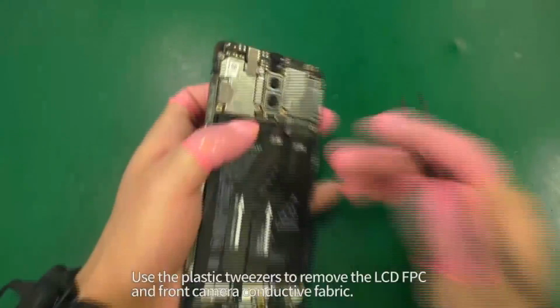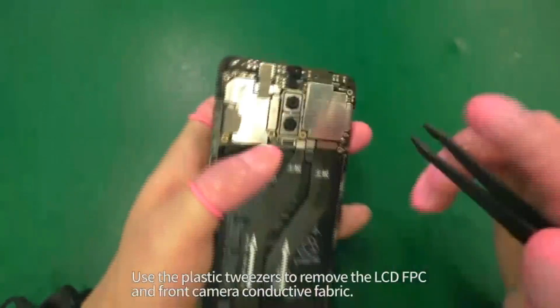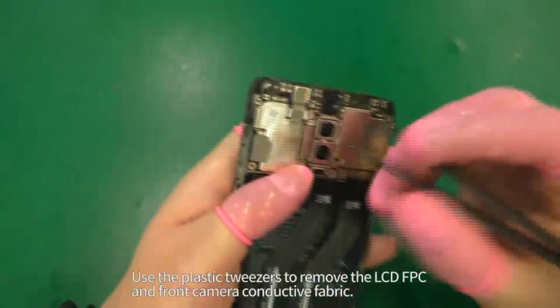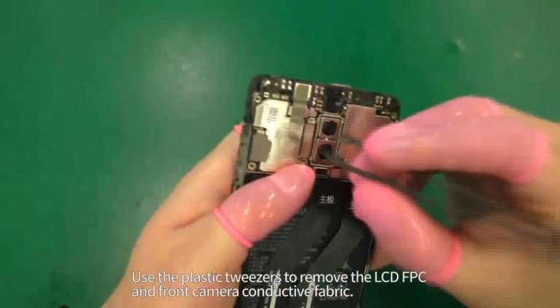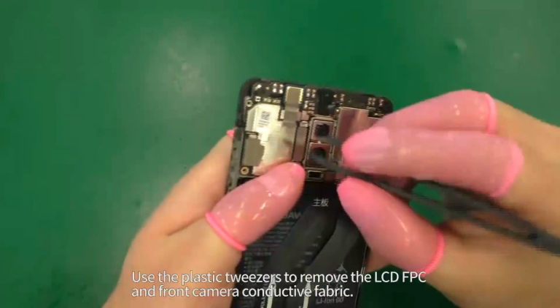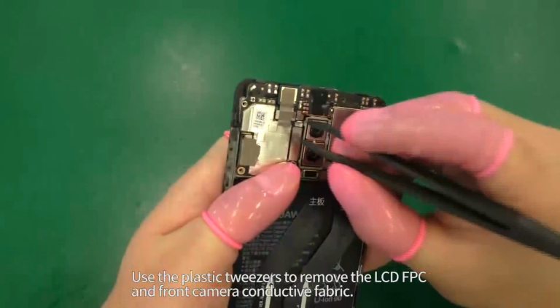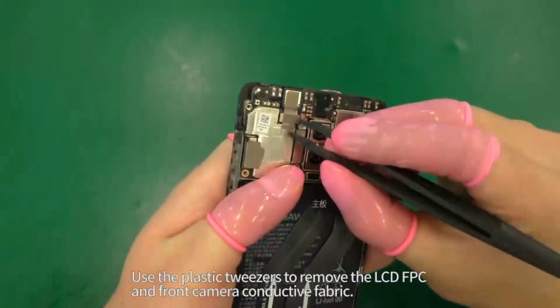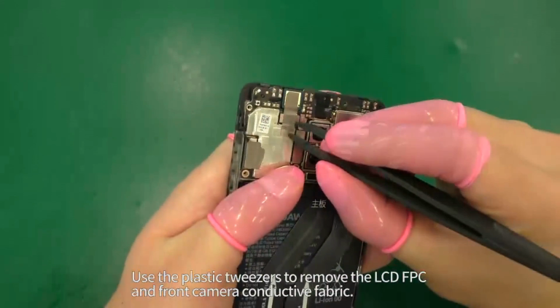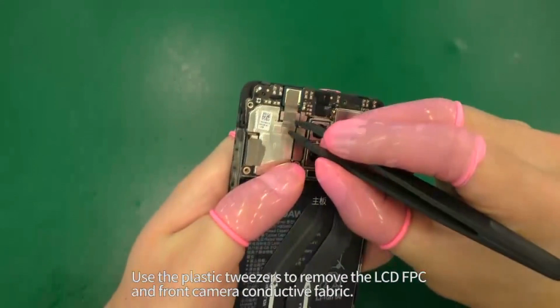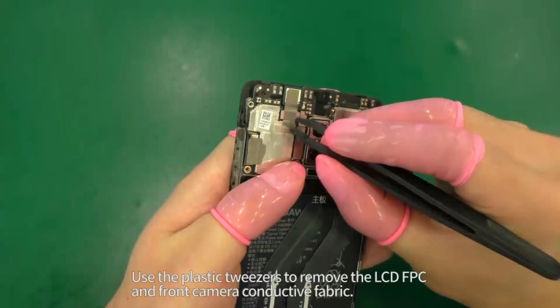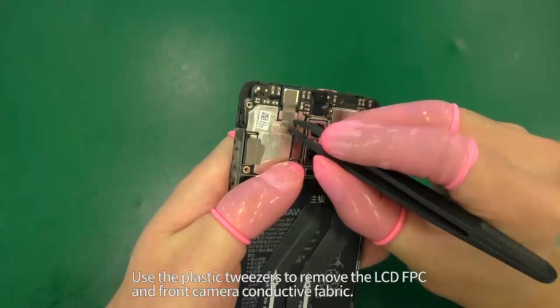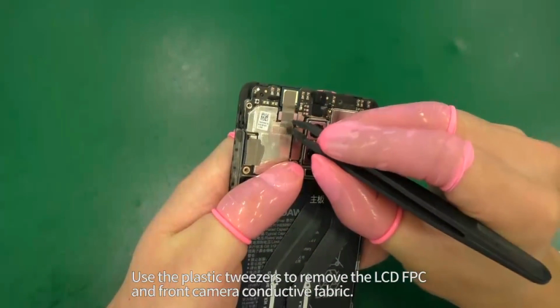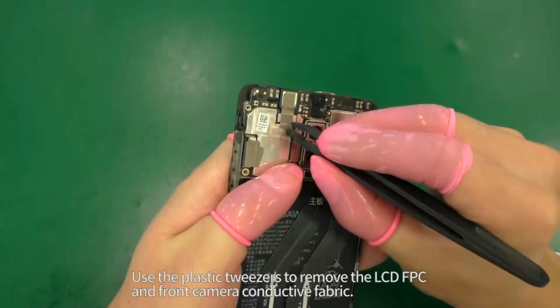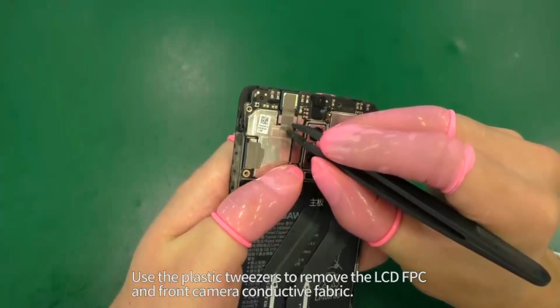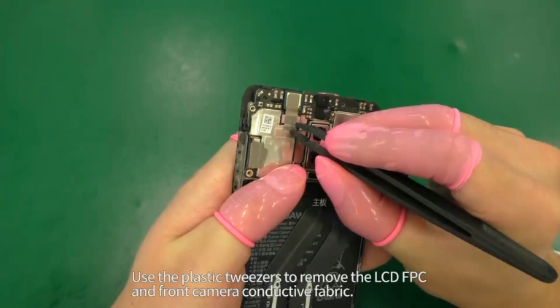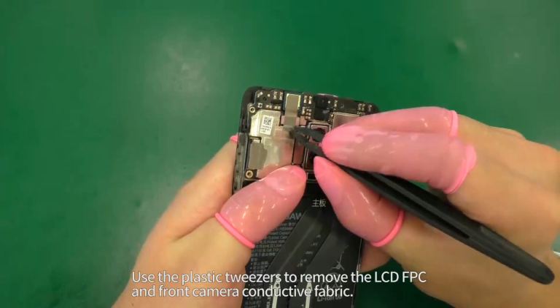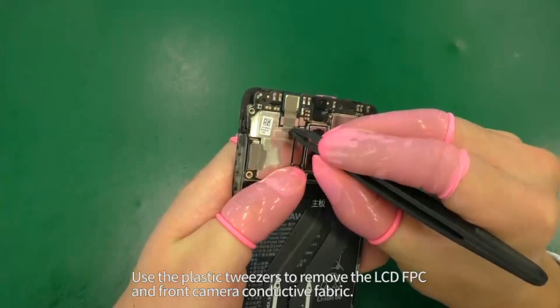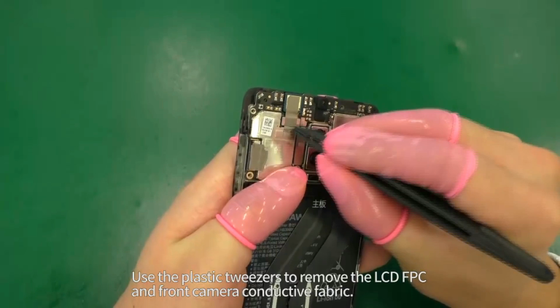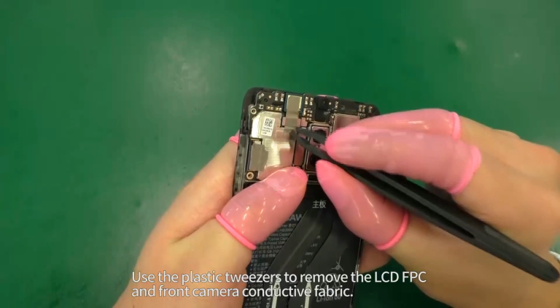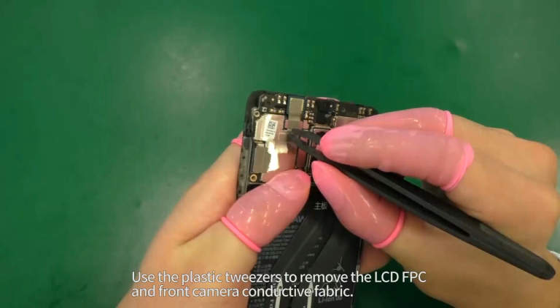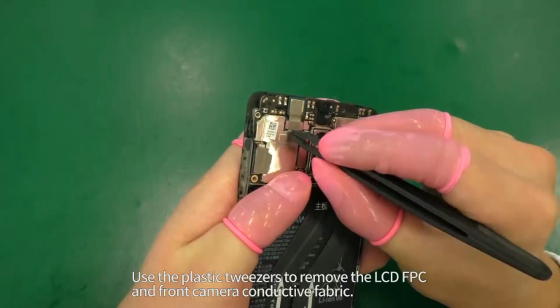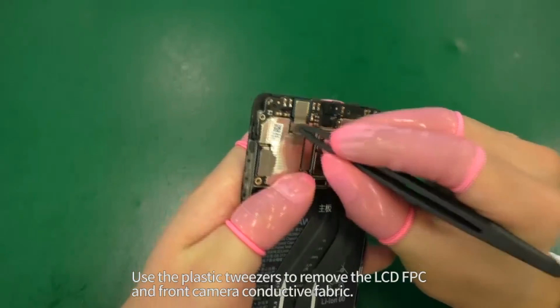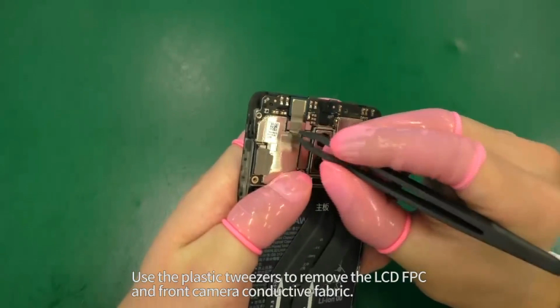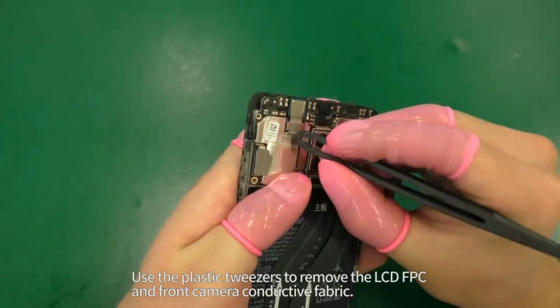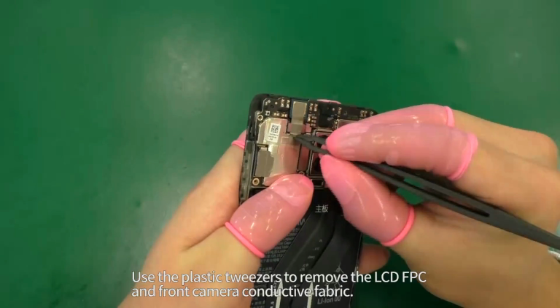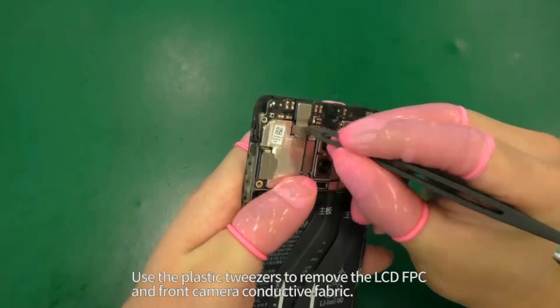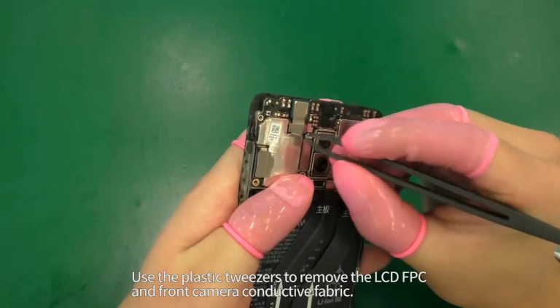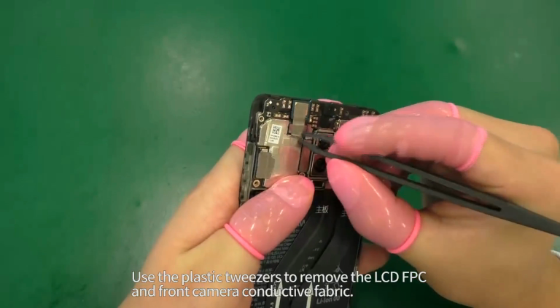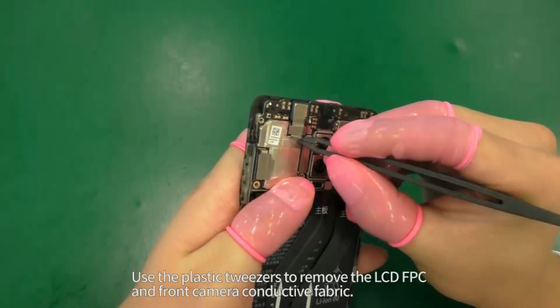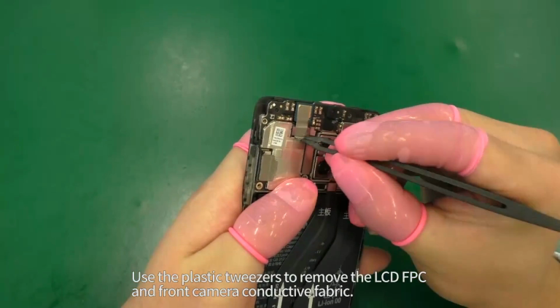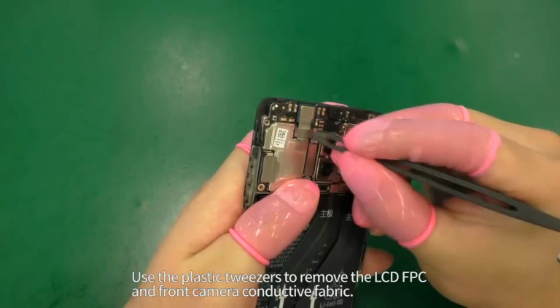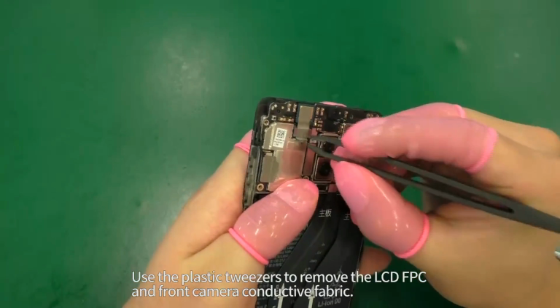Use the plastic tweezers to remove the LCD FPC and front camera conductive fabric.